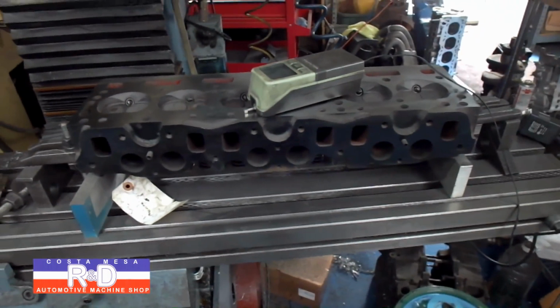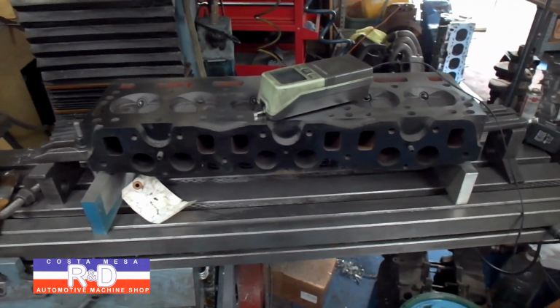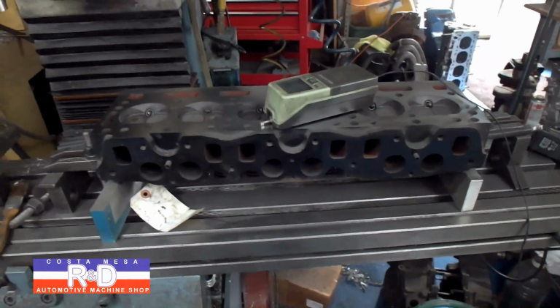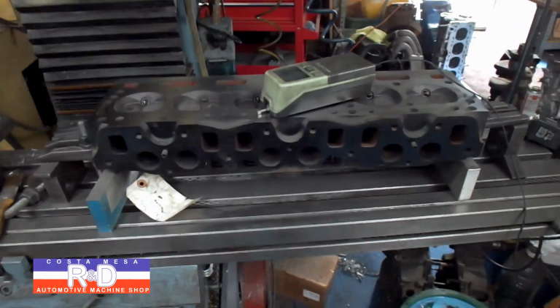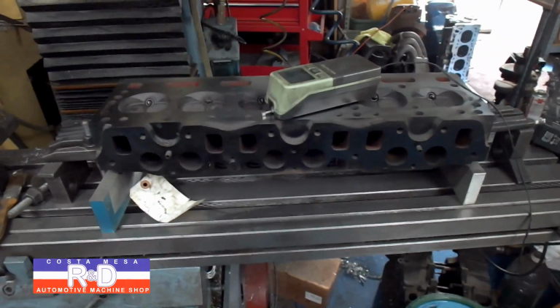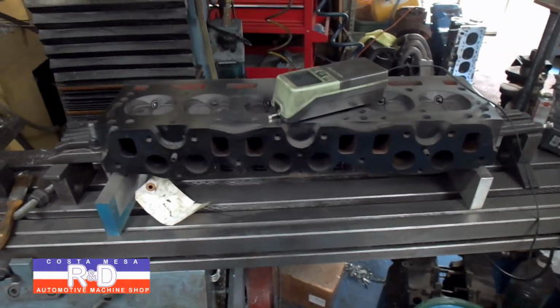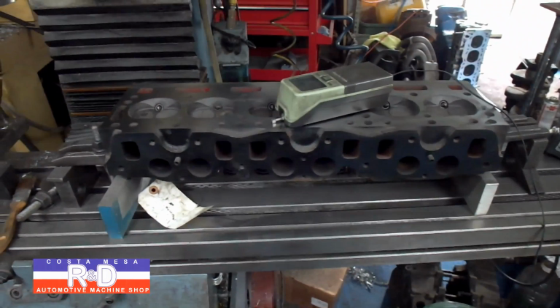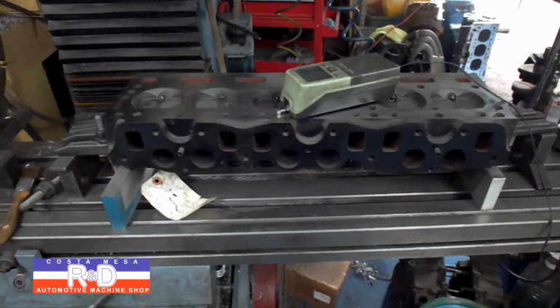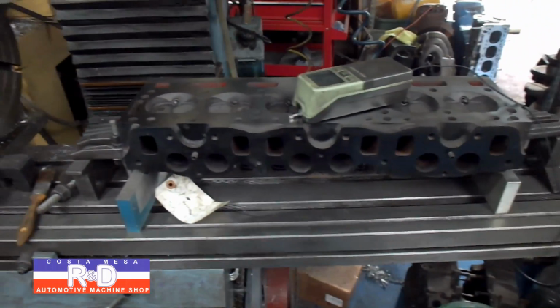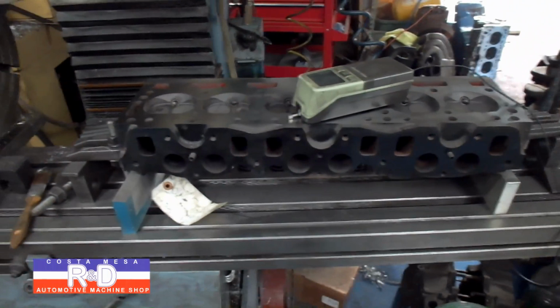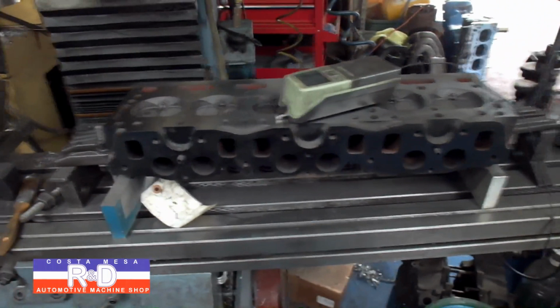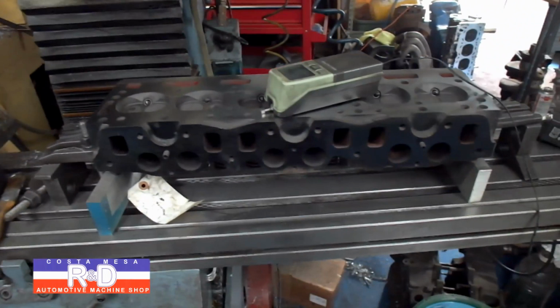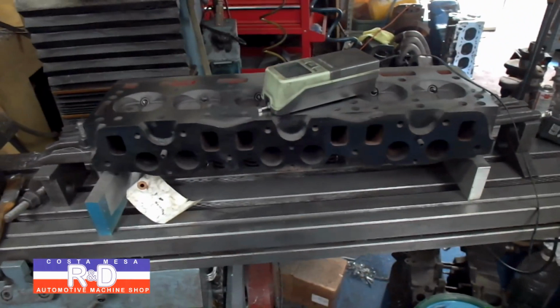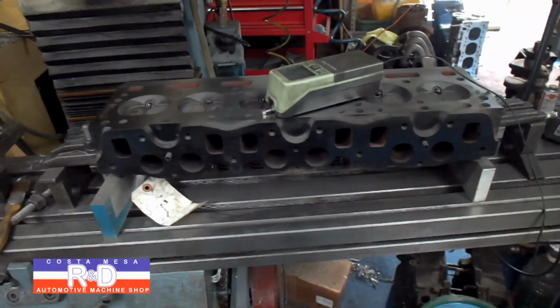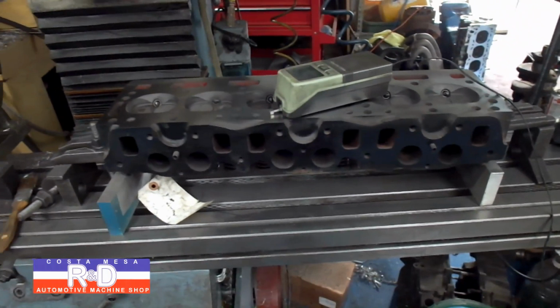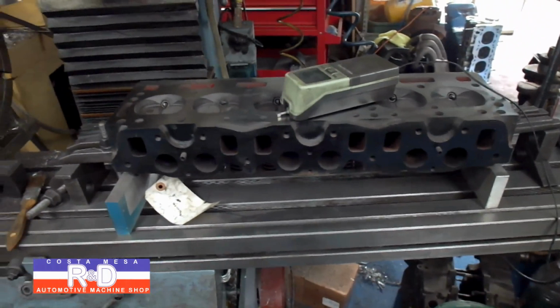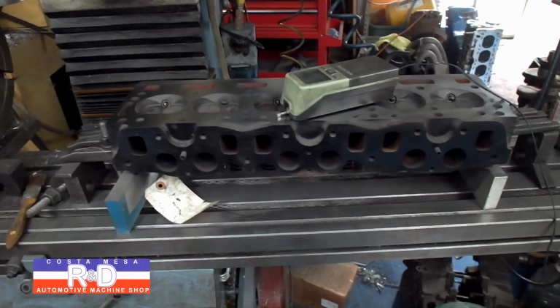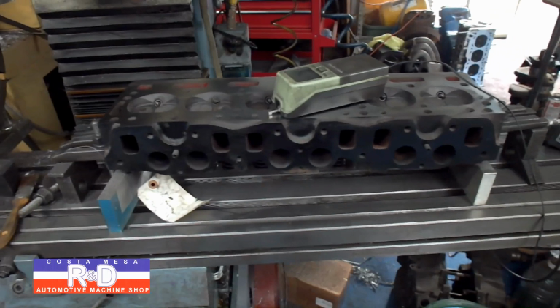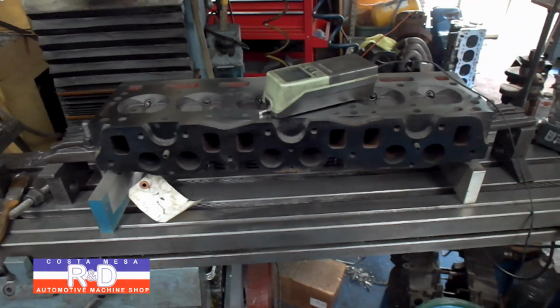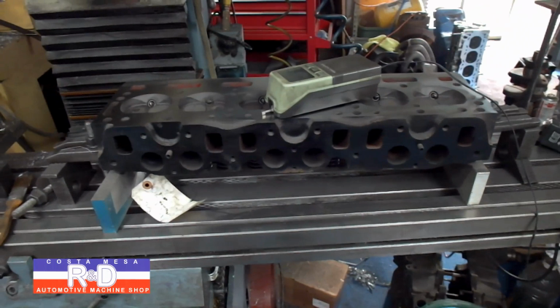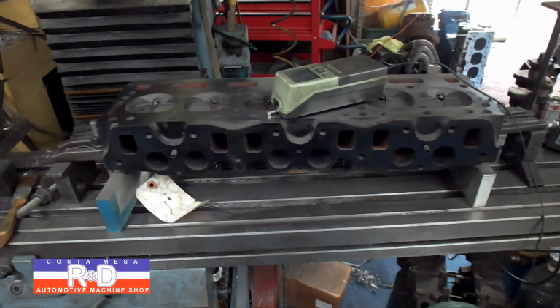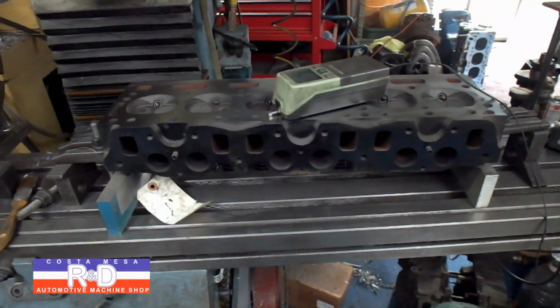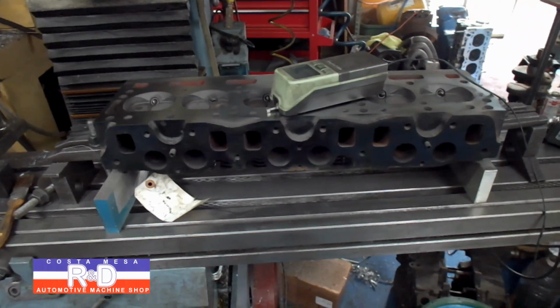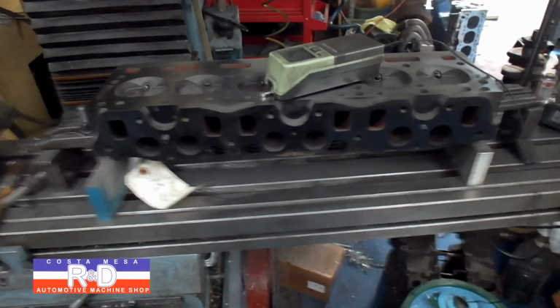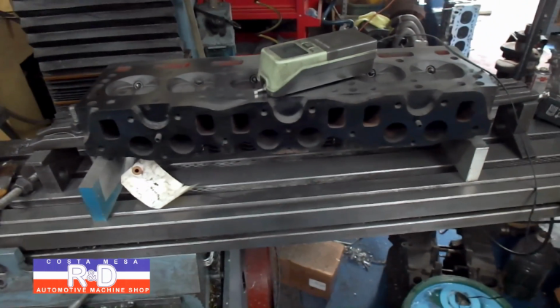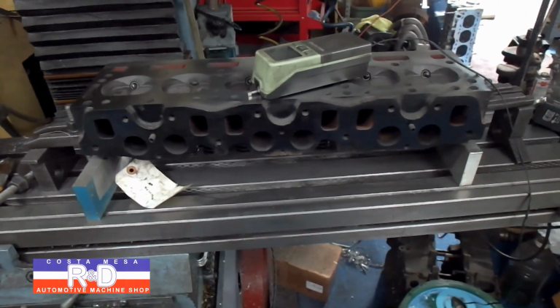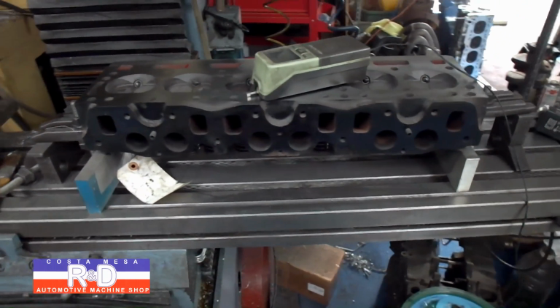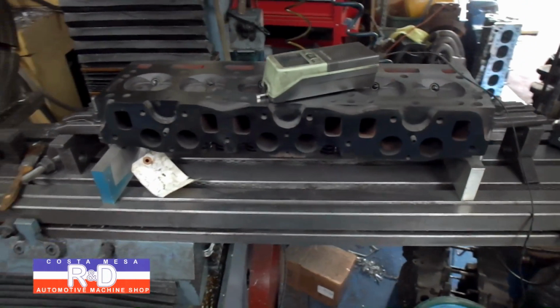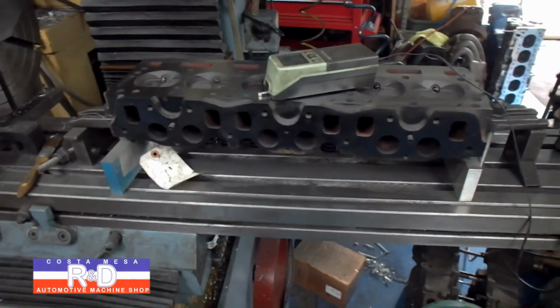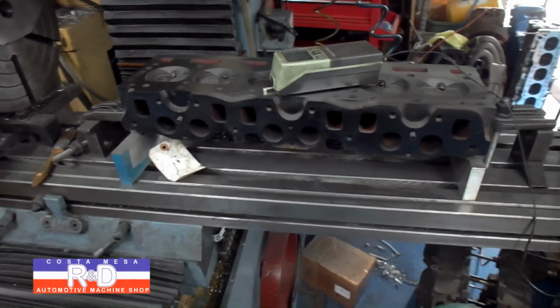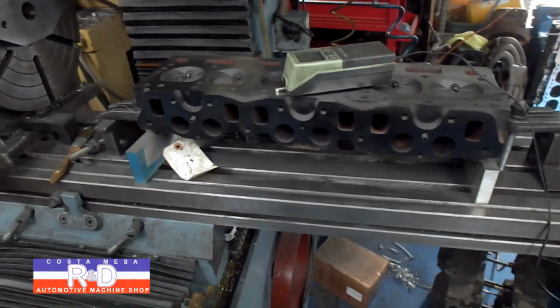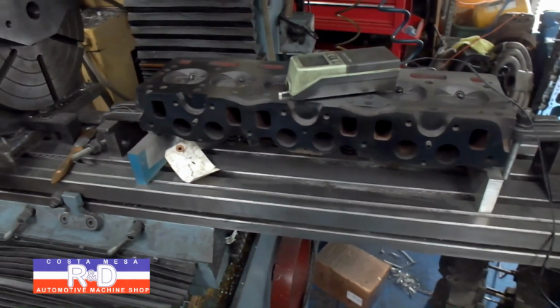Anyway, if you have questions about serious stock removal on cylinder heads, give me a call here at Costa Mesa R&D. We'll see you soon.